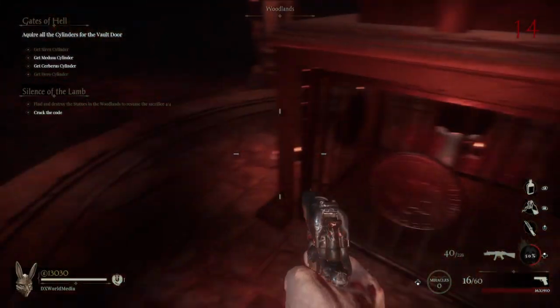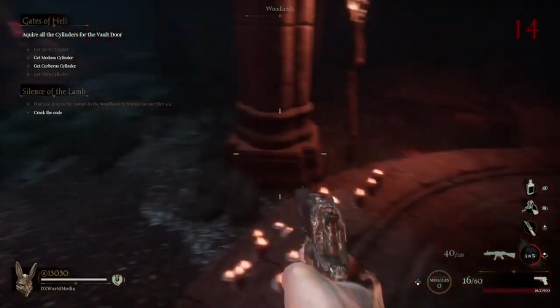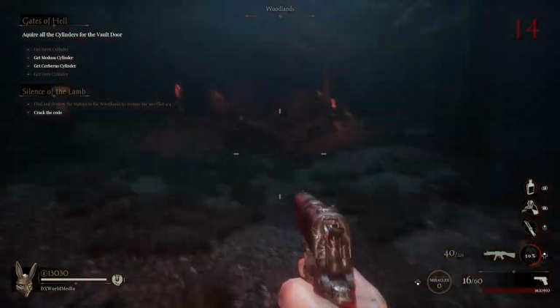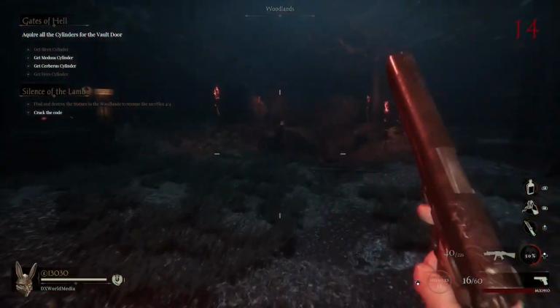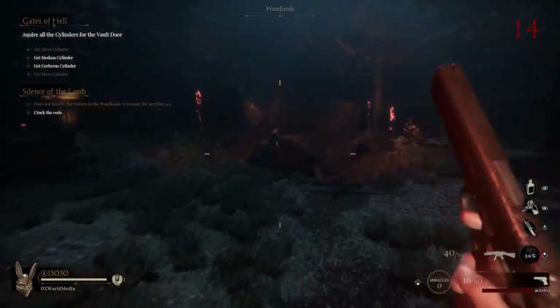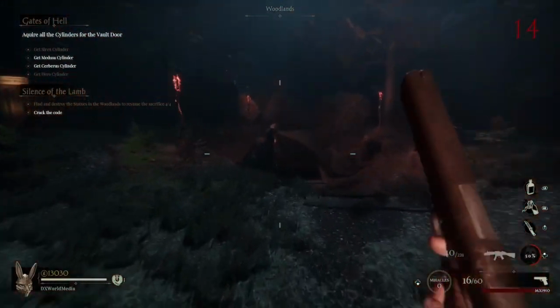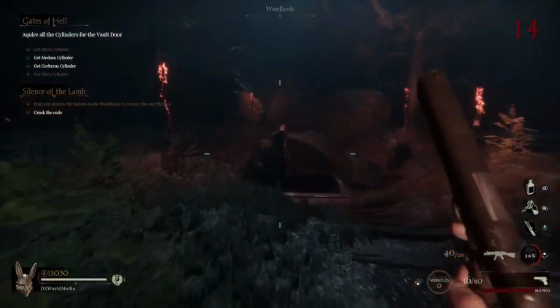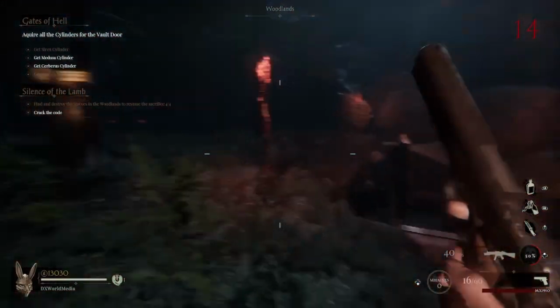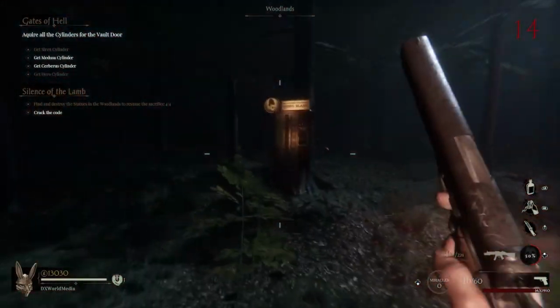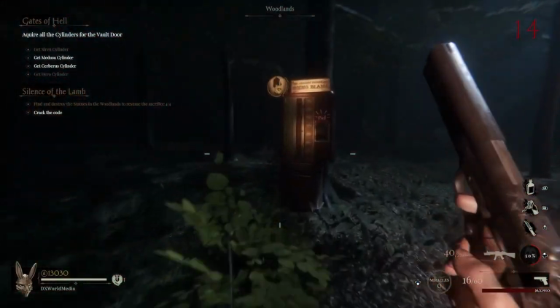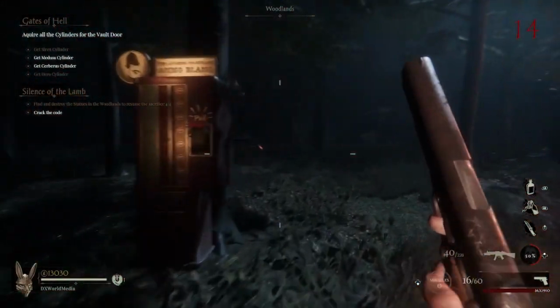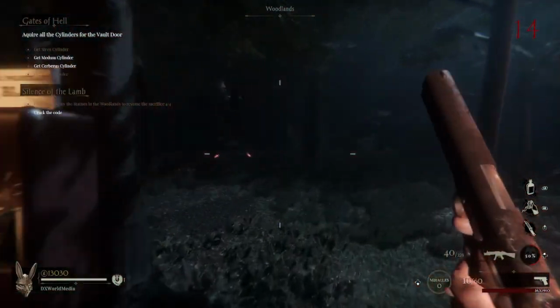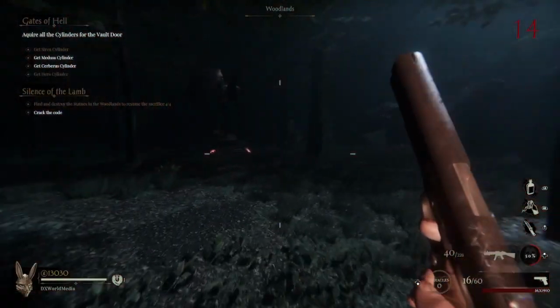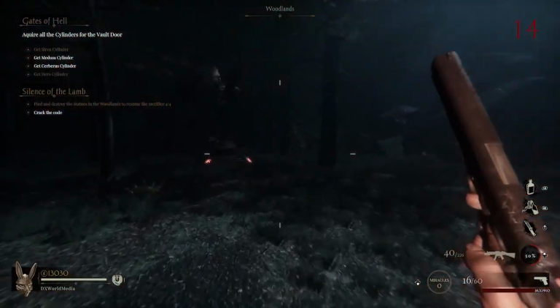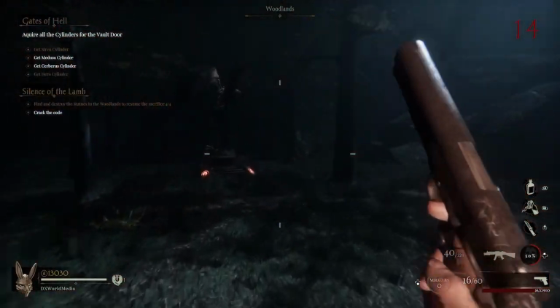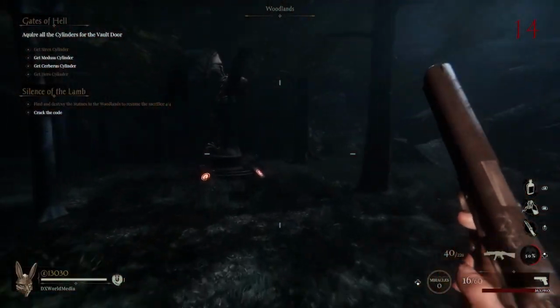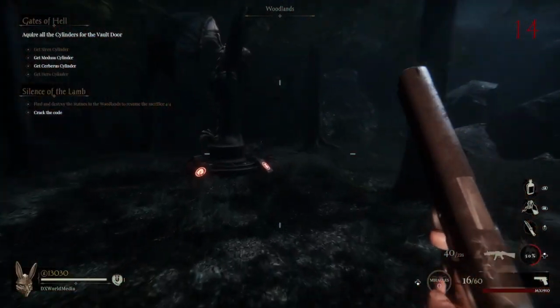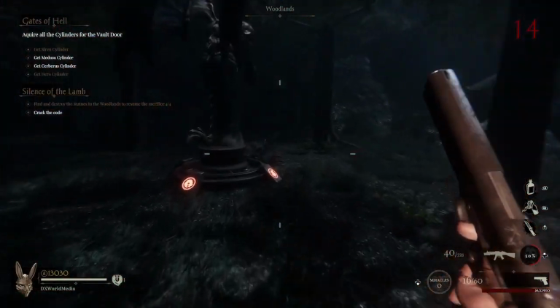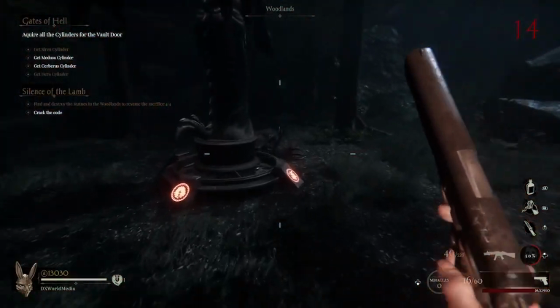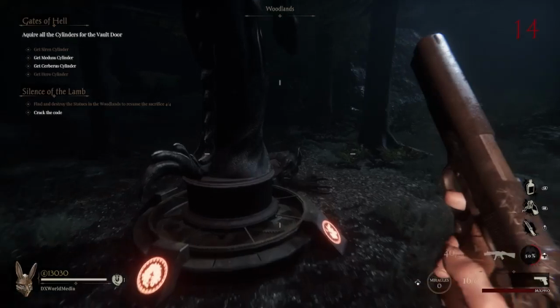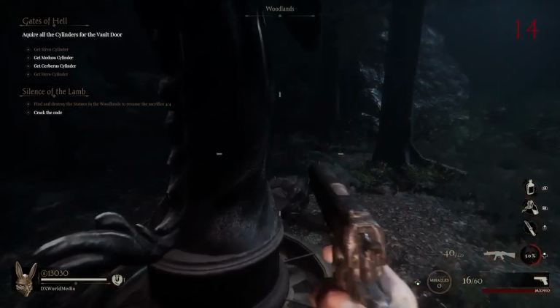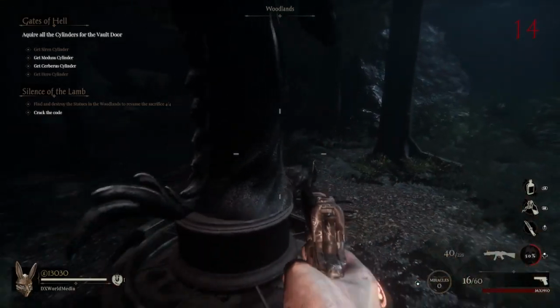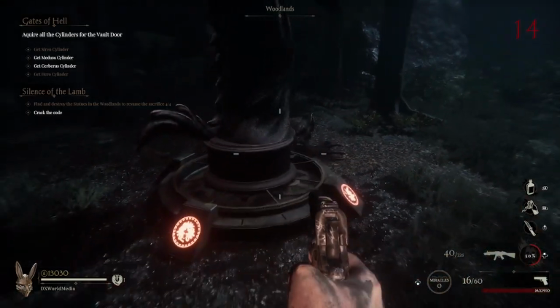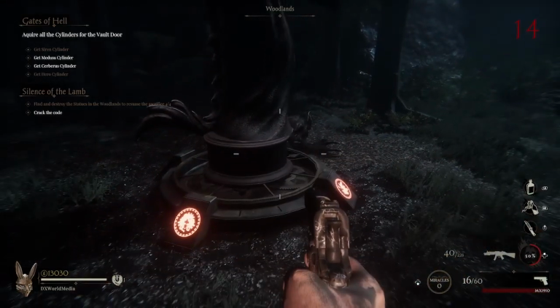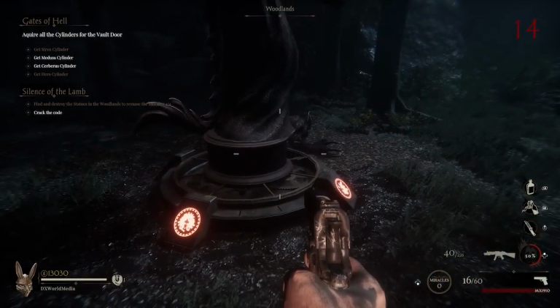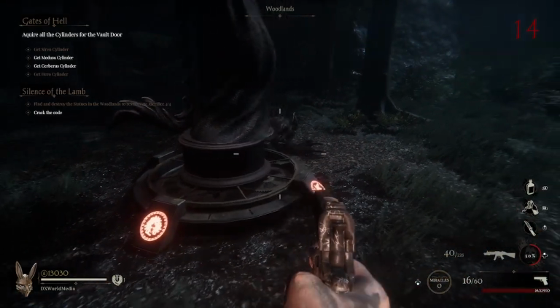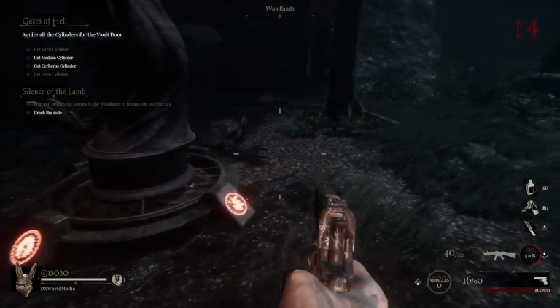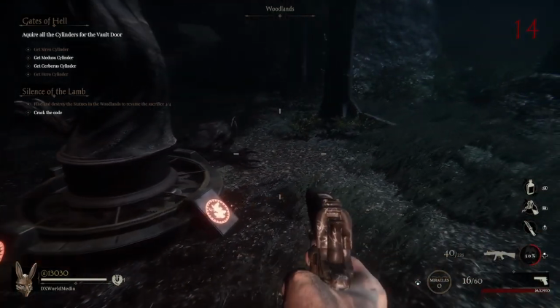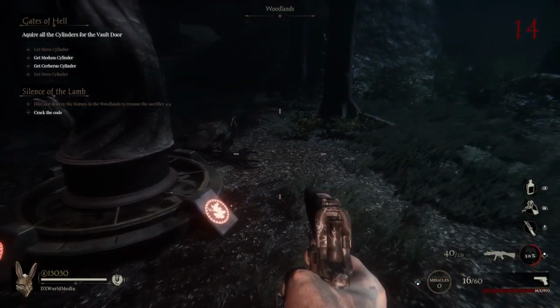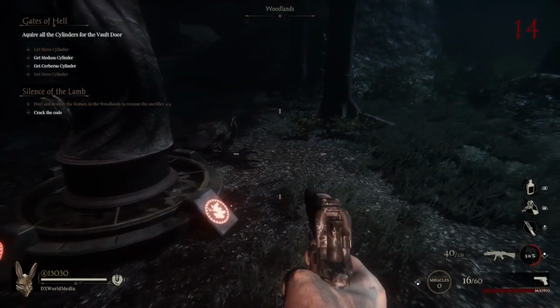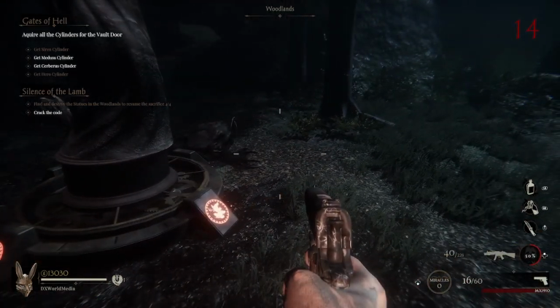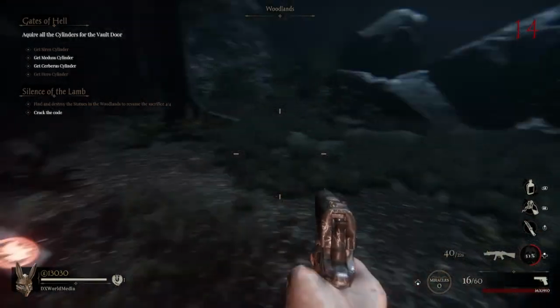In this mission you have to align the symbol for the four cylinders placed on the map in relation to the symbol on the cage holding the goat.